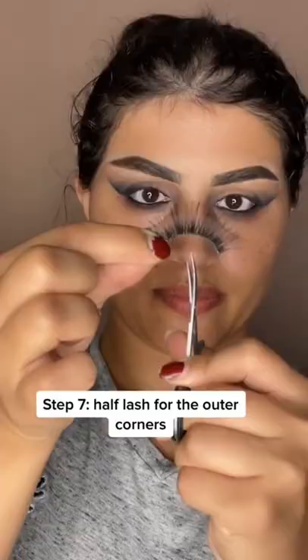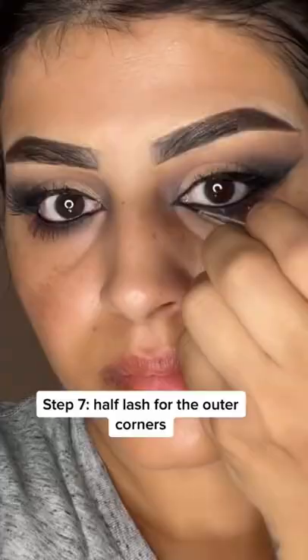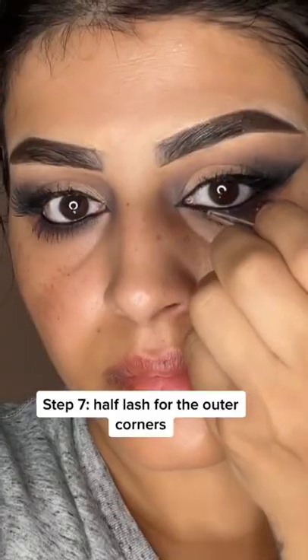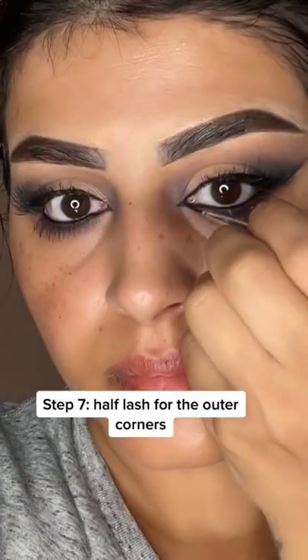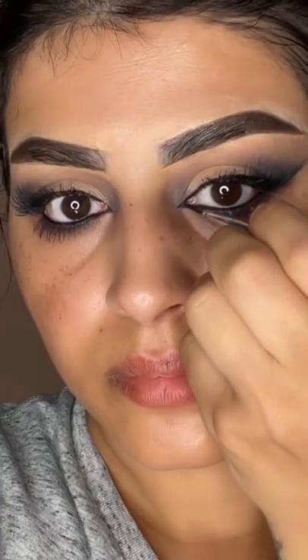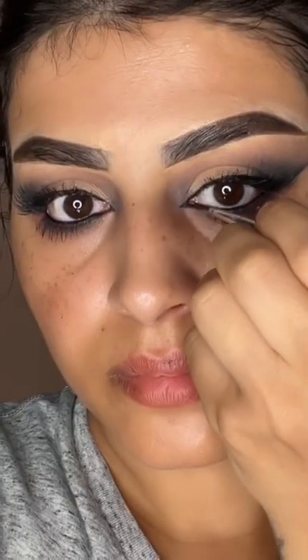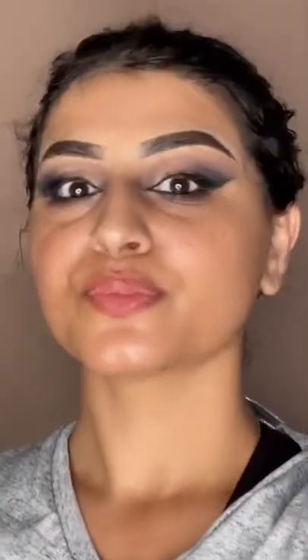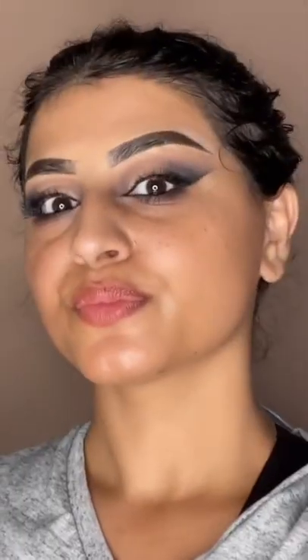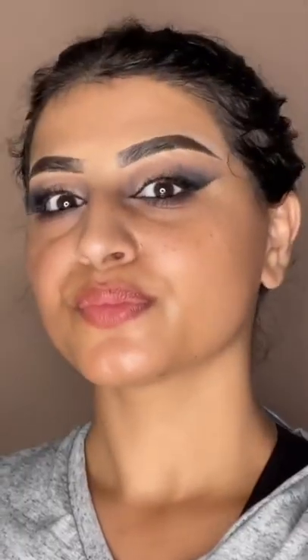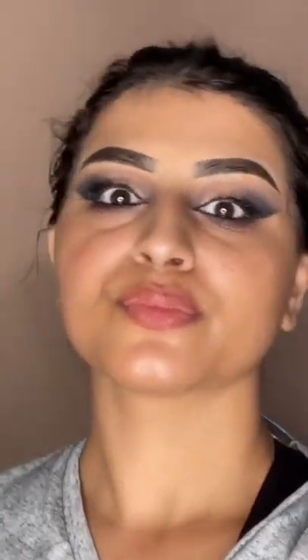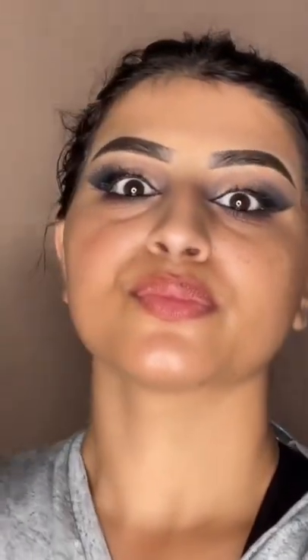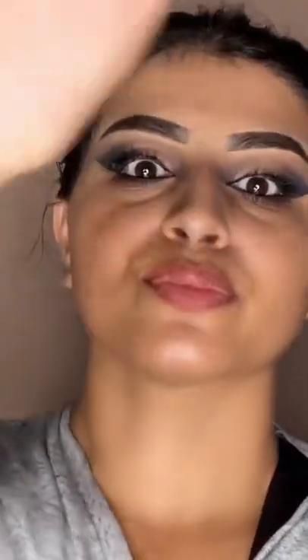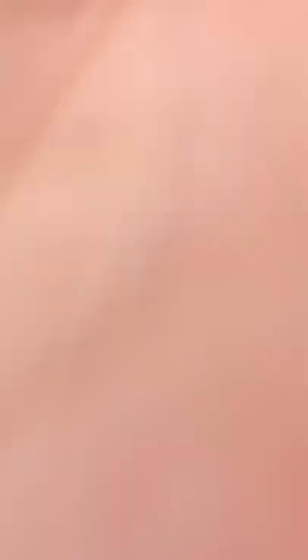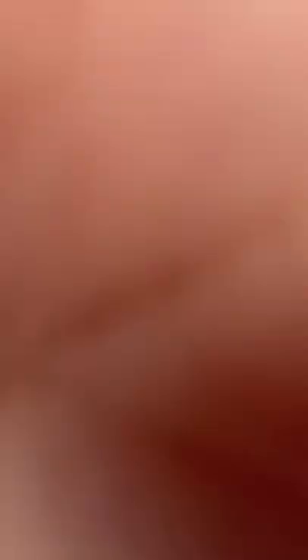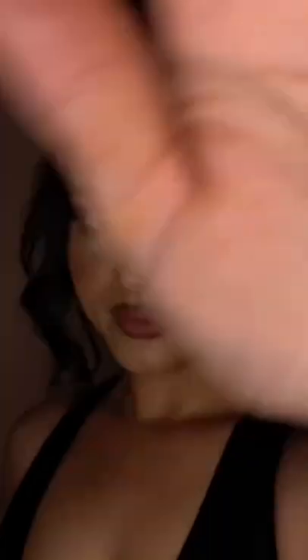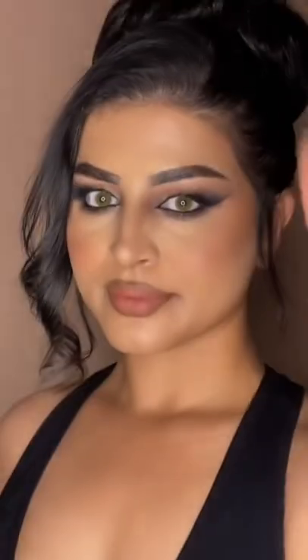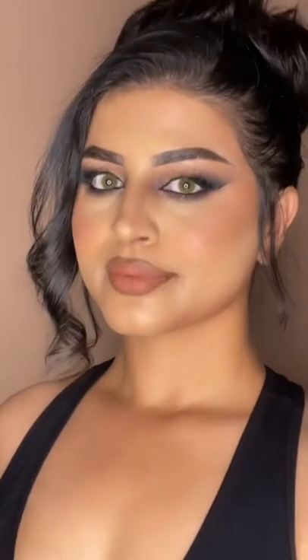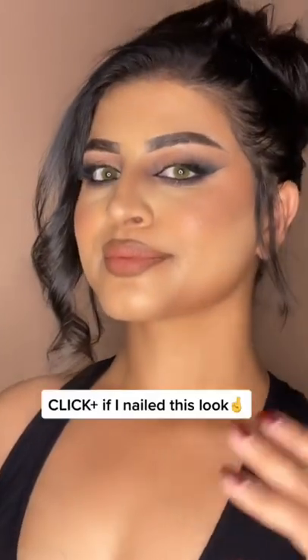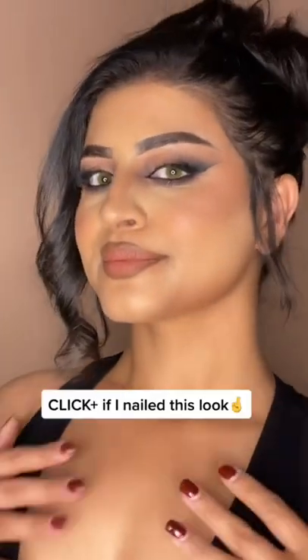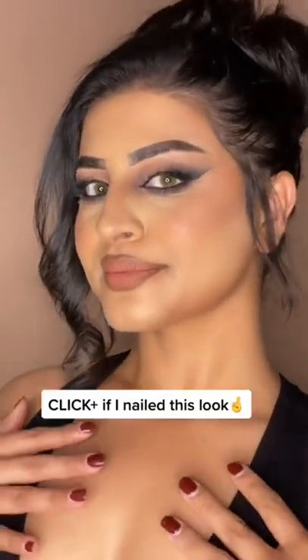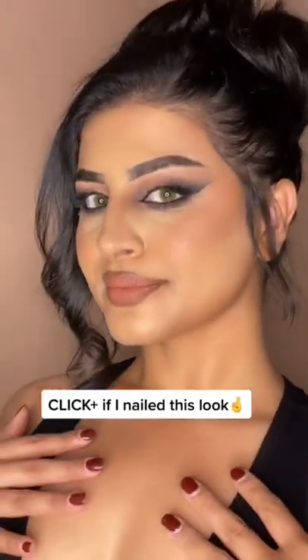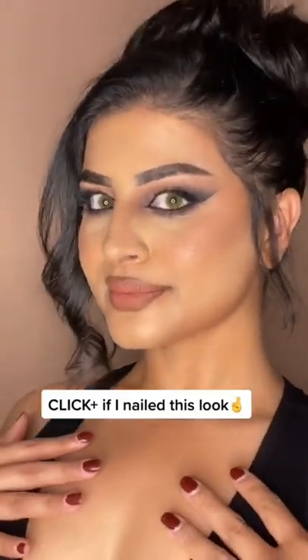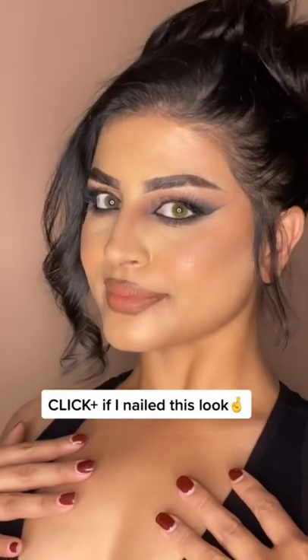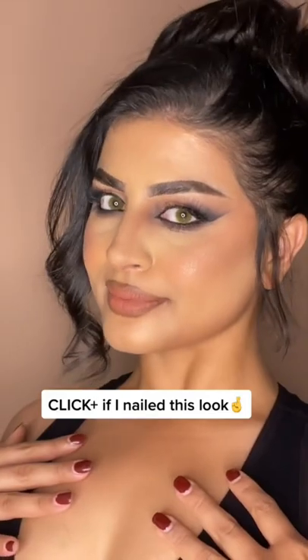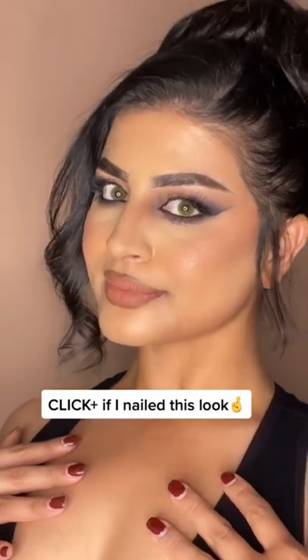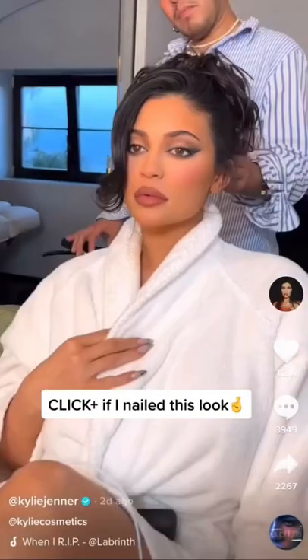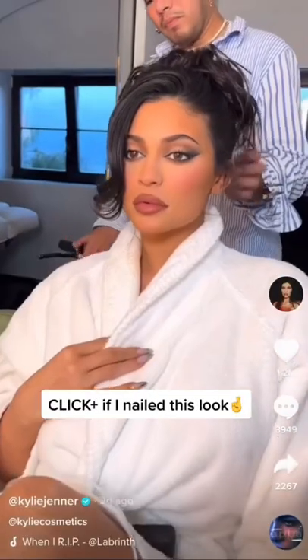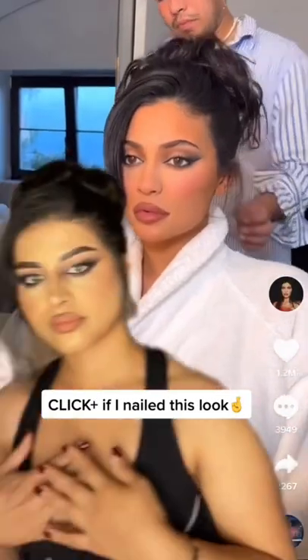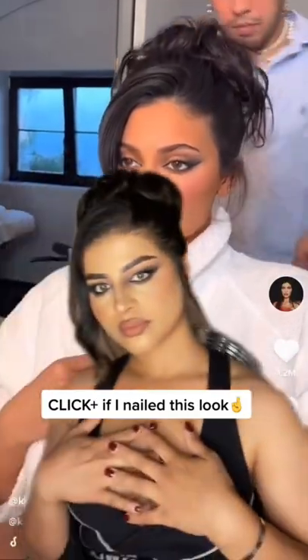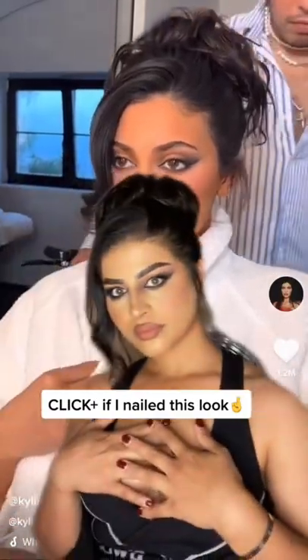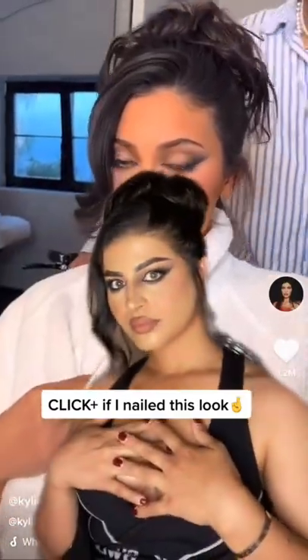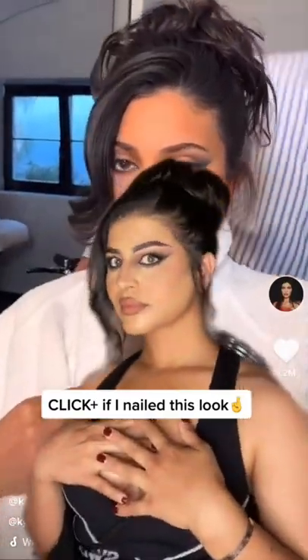Half lashes, inner corner wing. And voila, we're done. Do we look like Kylie Jenner here? Twinsies!